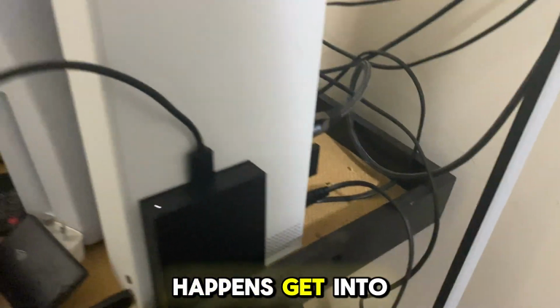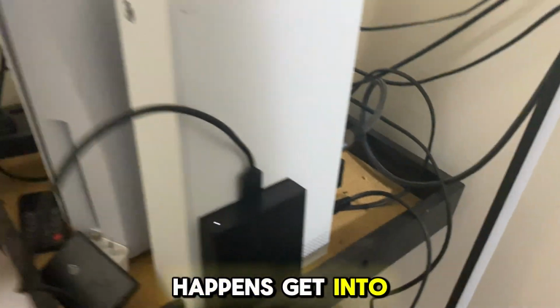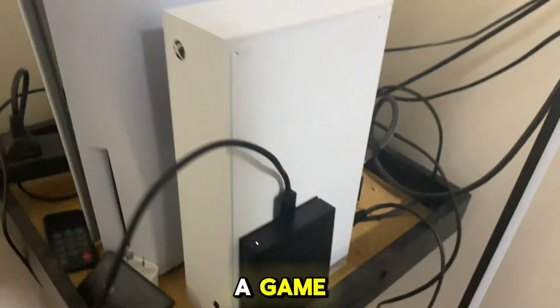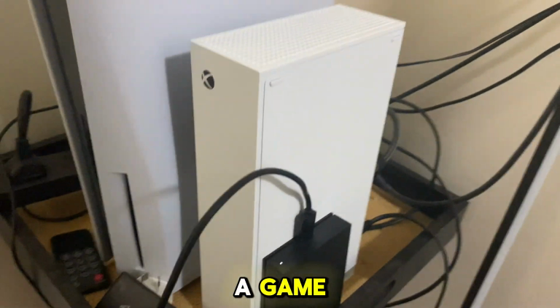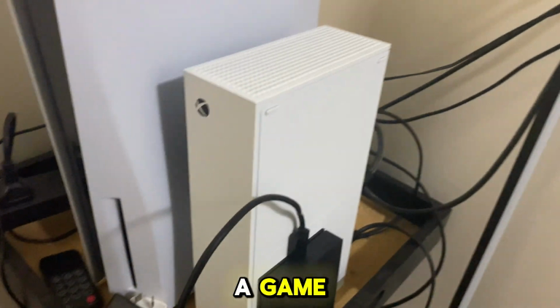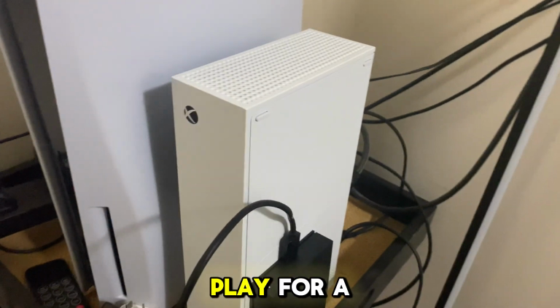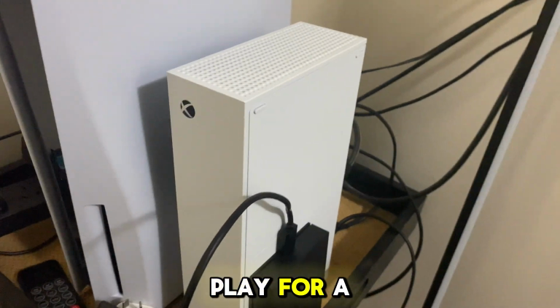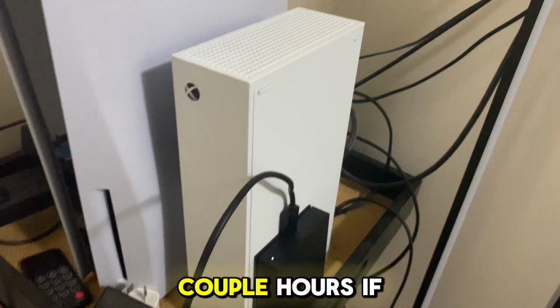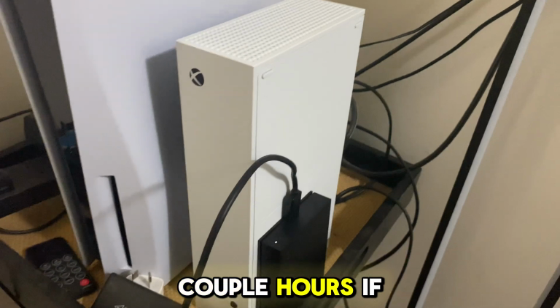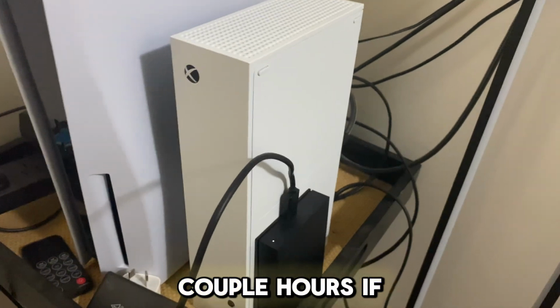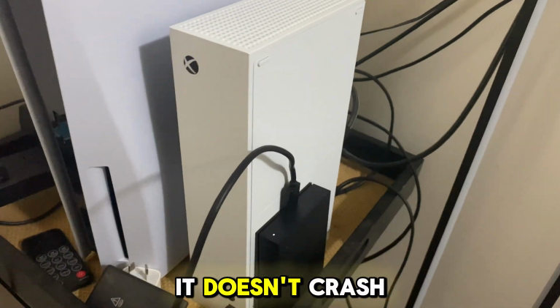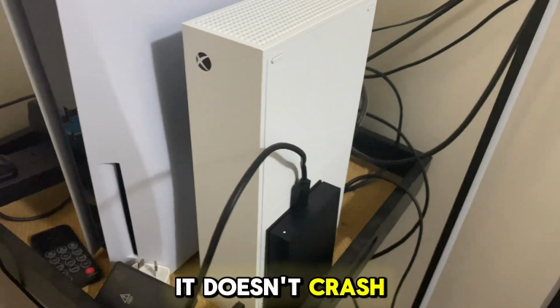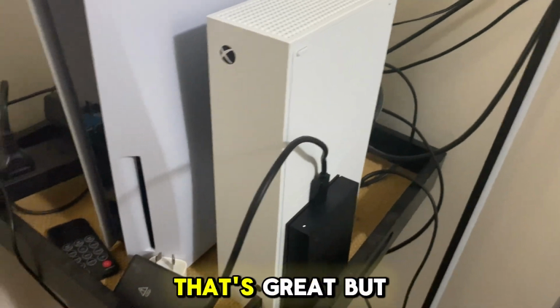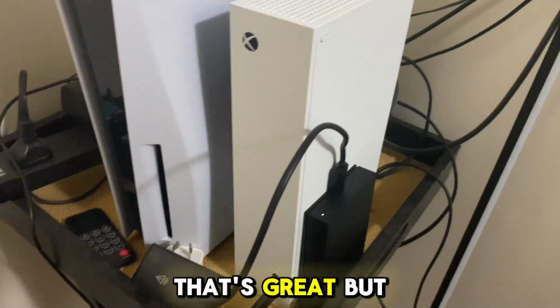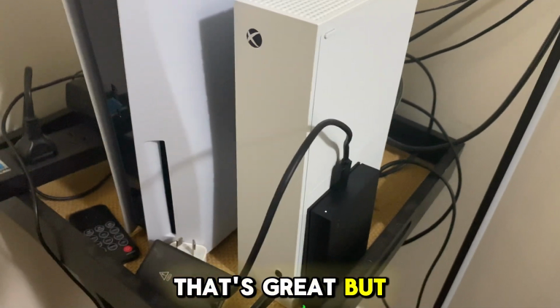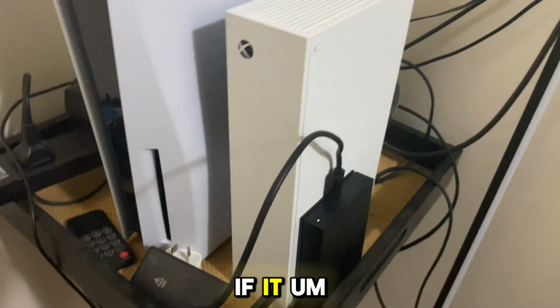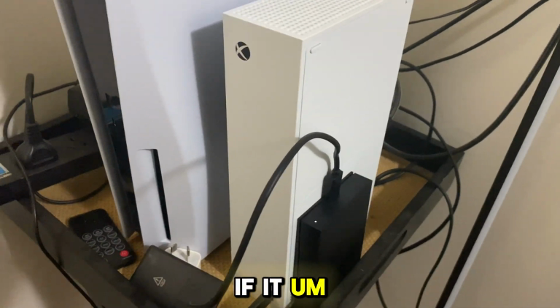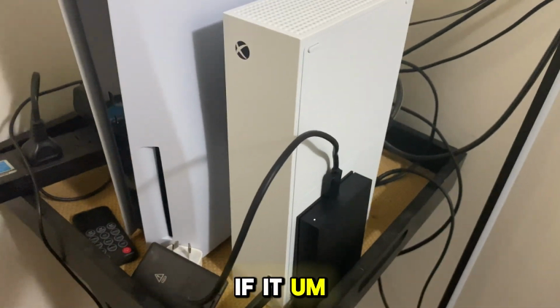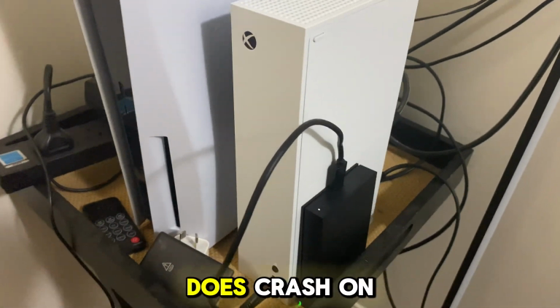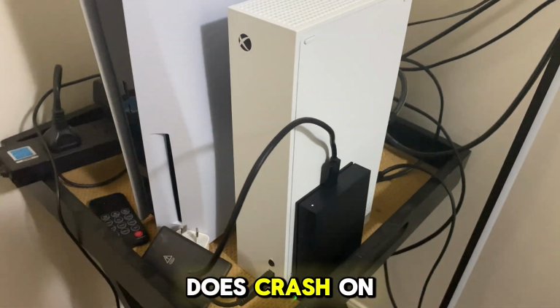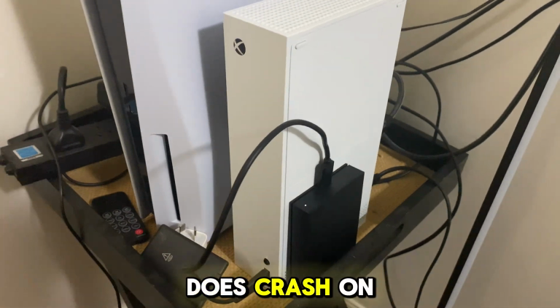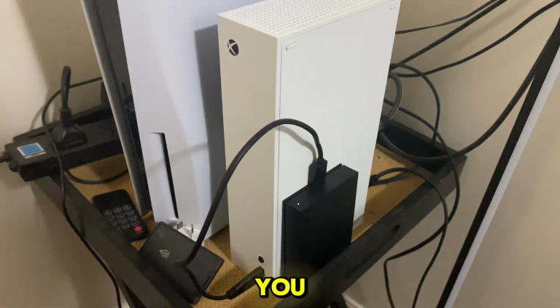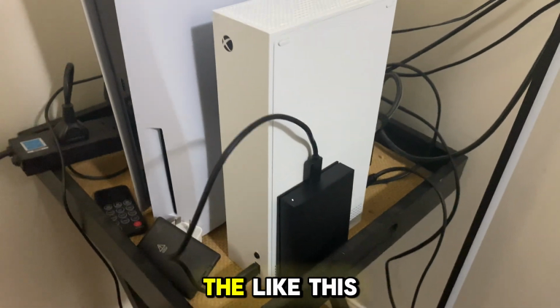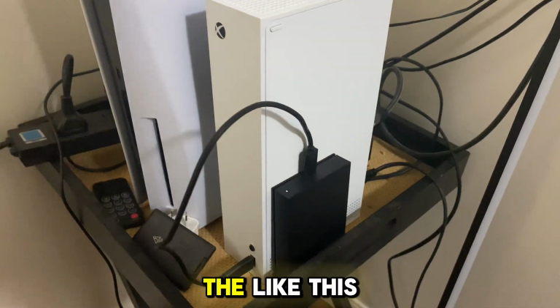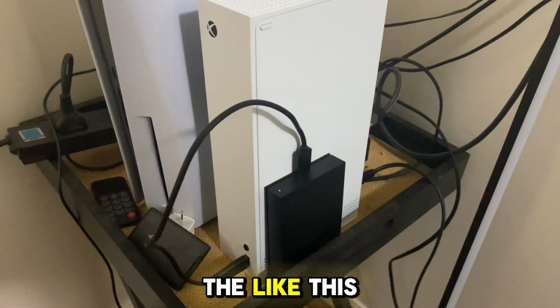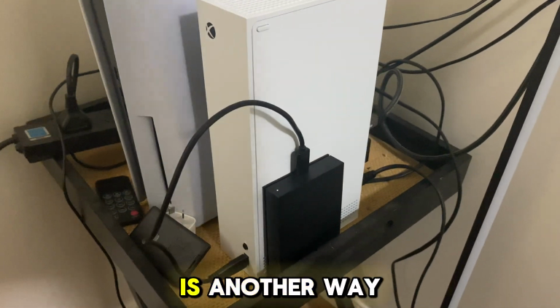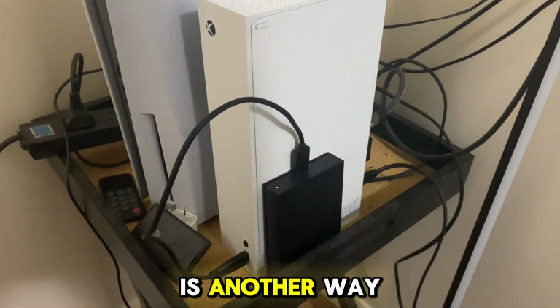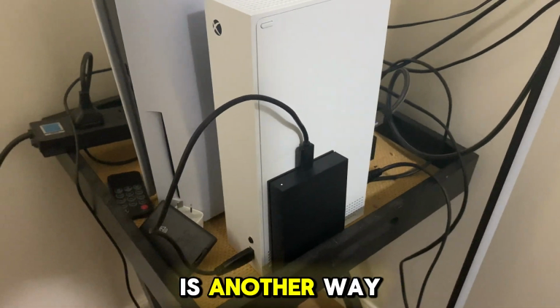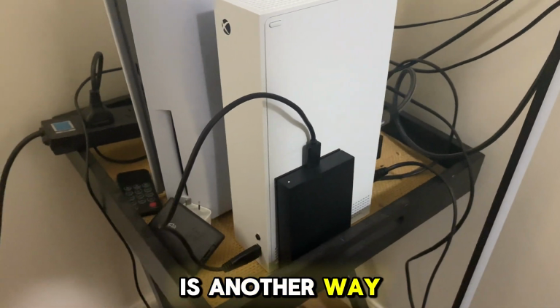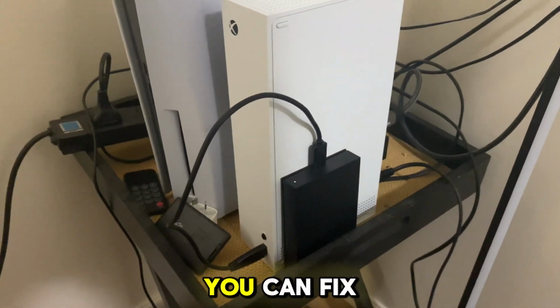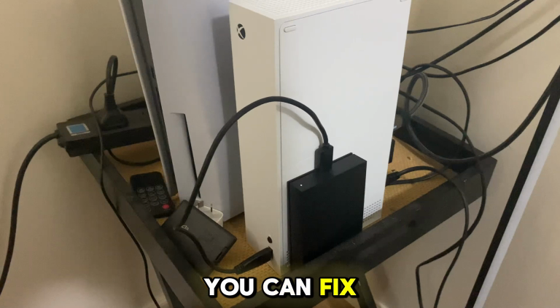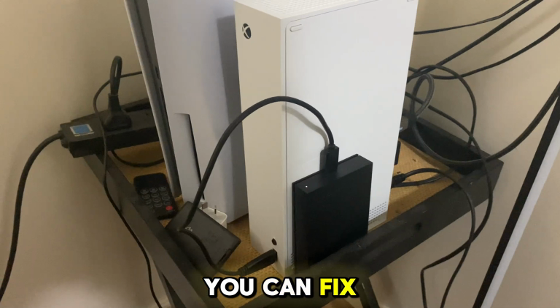Get into a game and play for a couple hours. If it doesn't crash, that's great. But if it does crash on you, here is another way you can fix it.